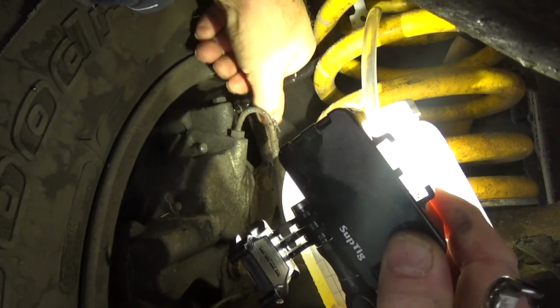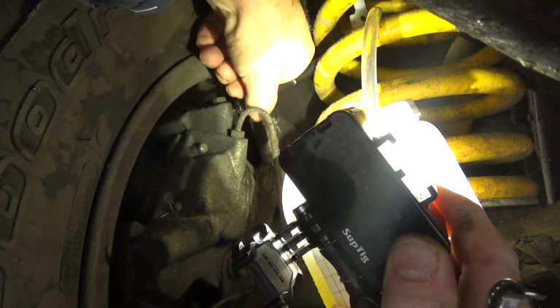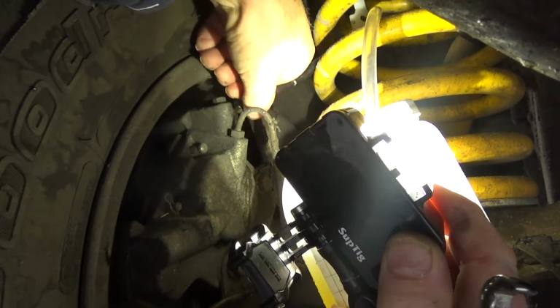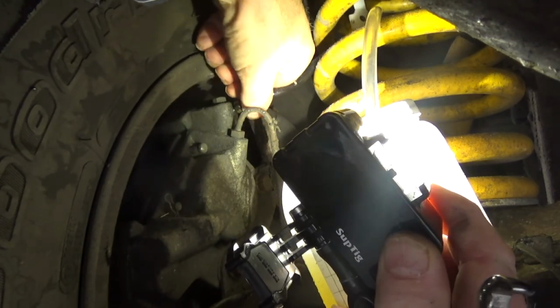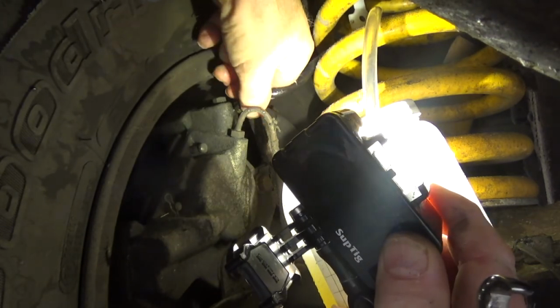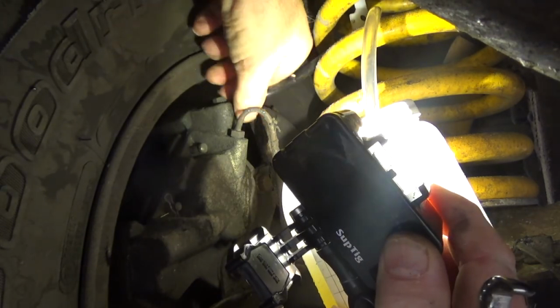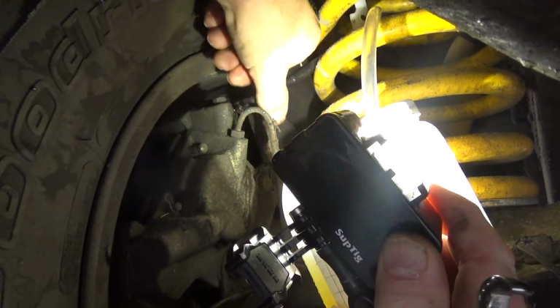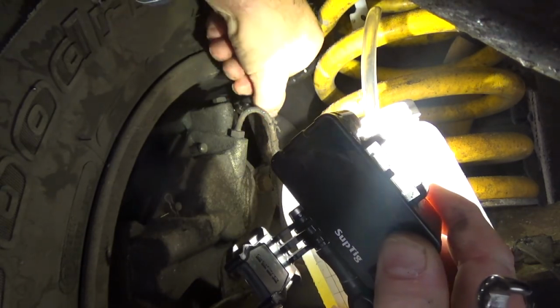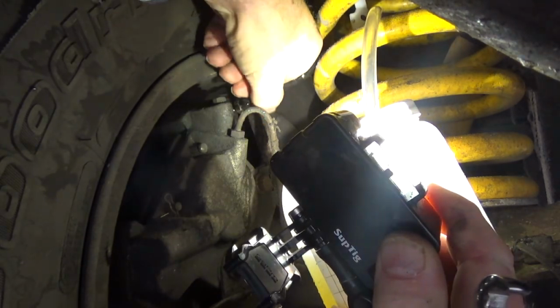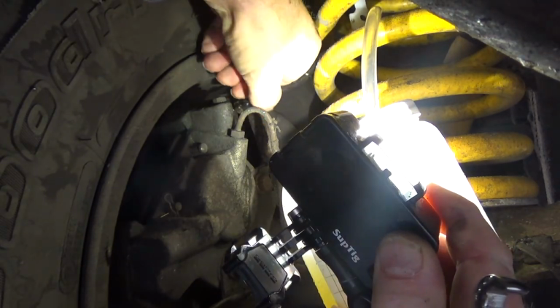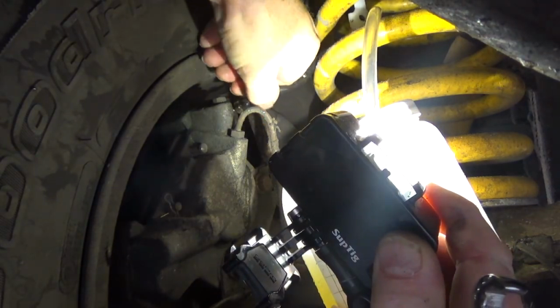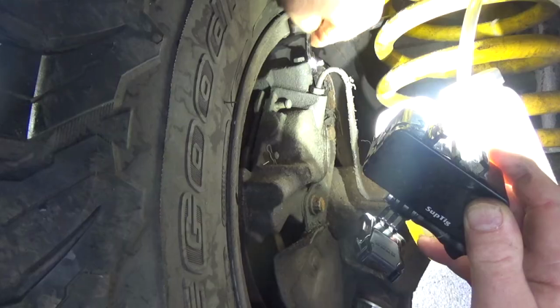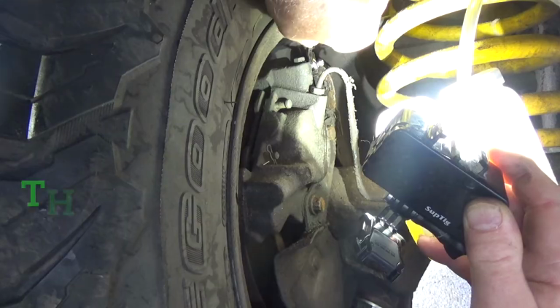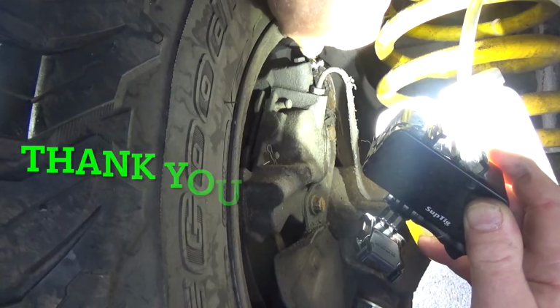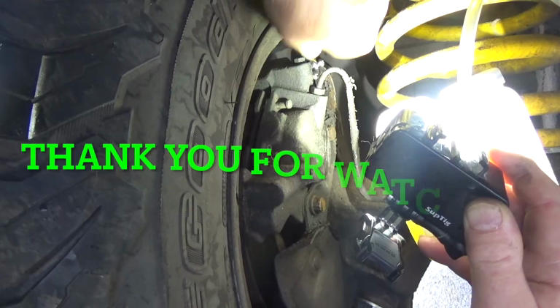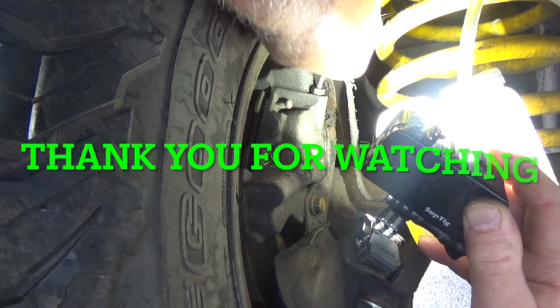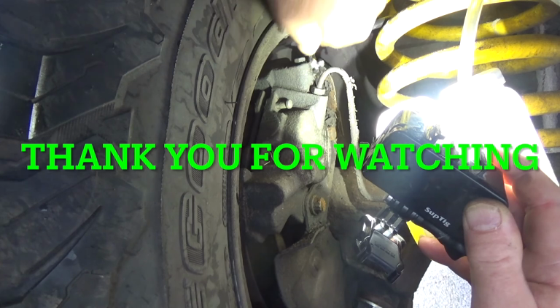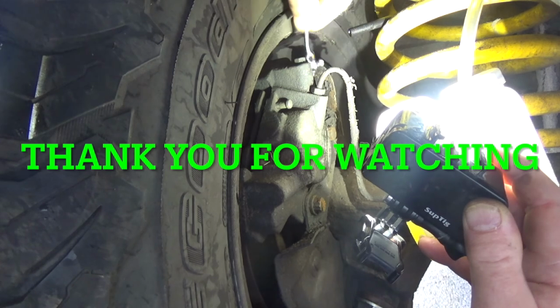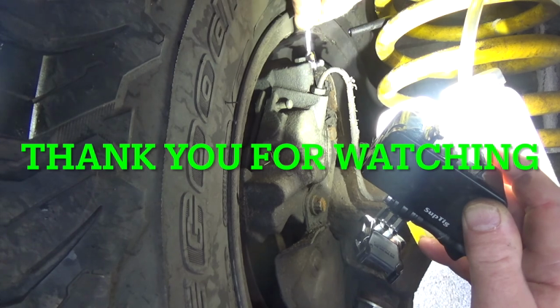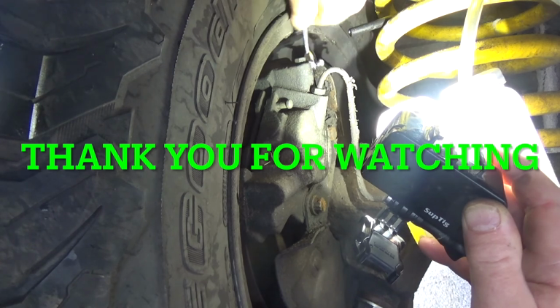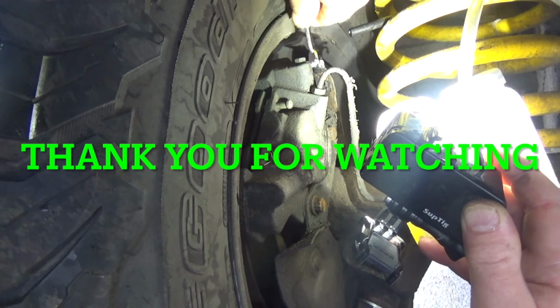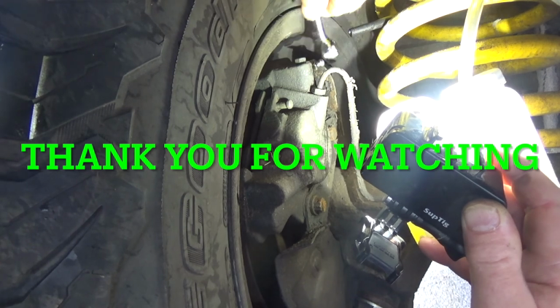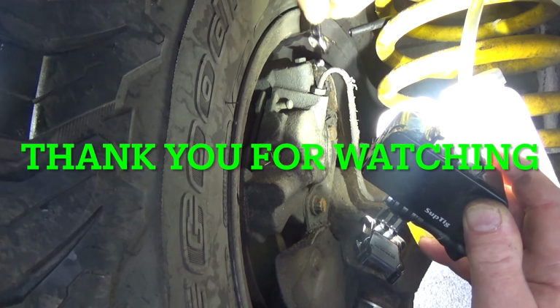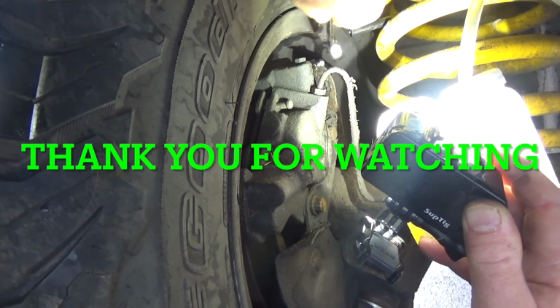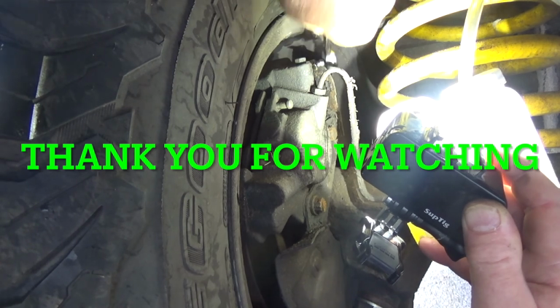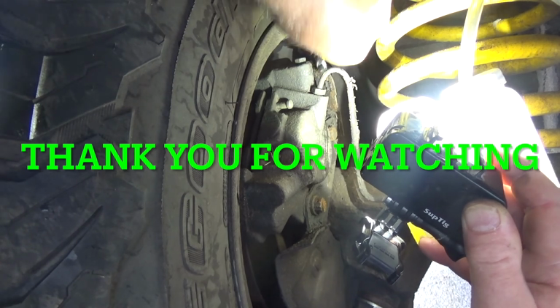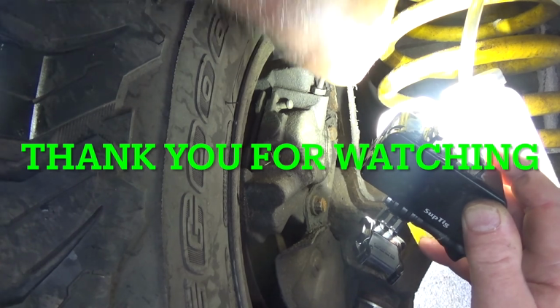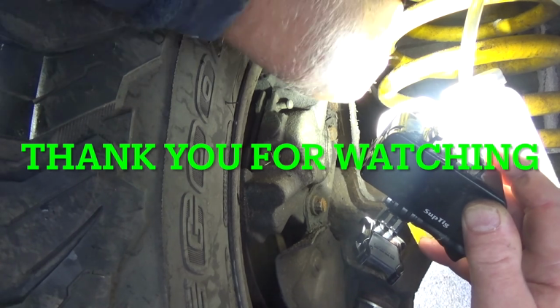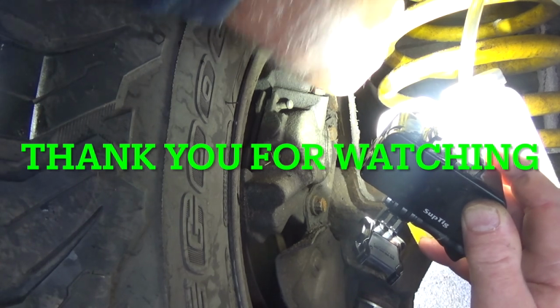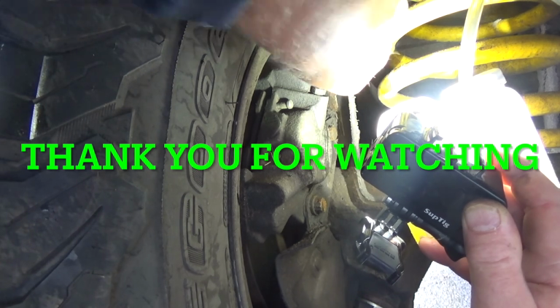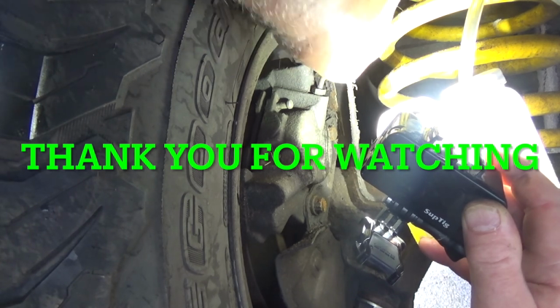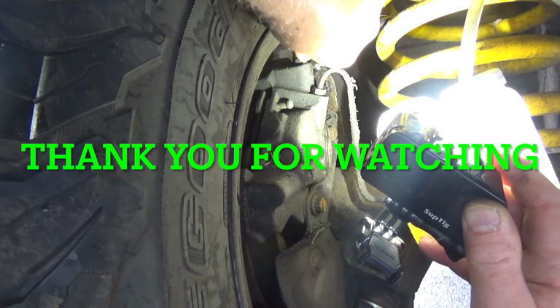The total cost of this job was £62 for the master cylinder and about £10 for the fluid.